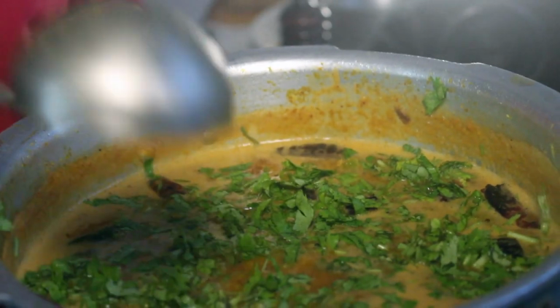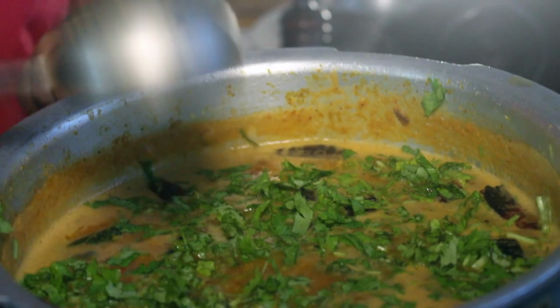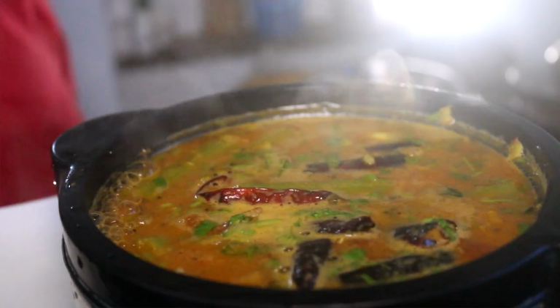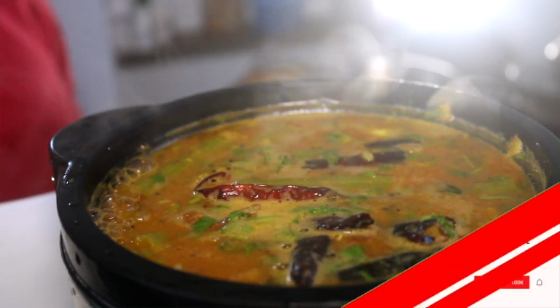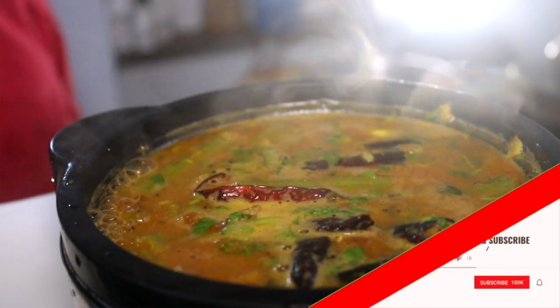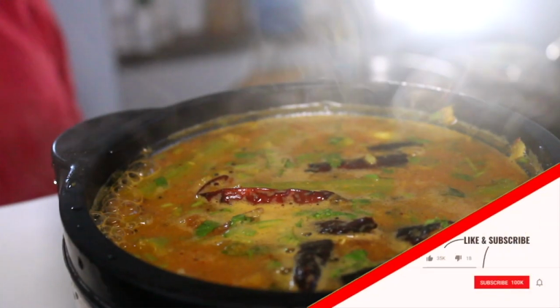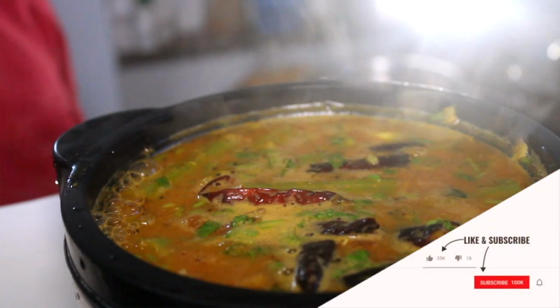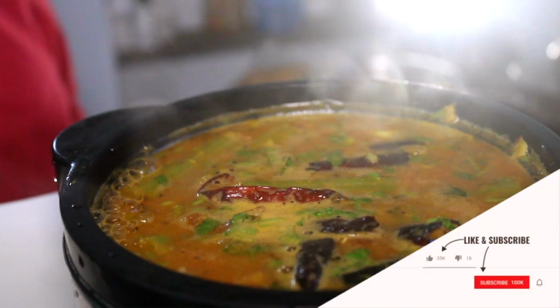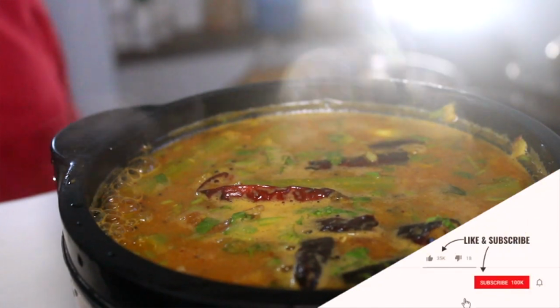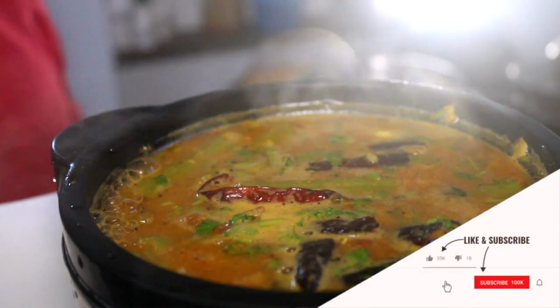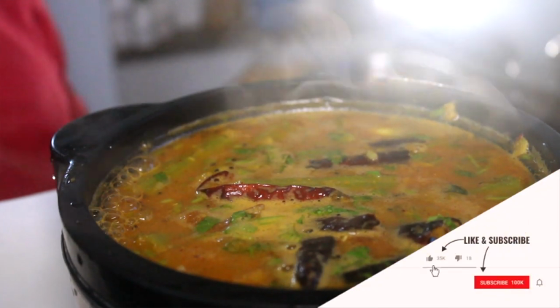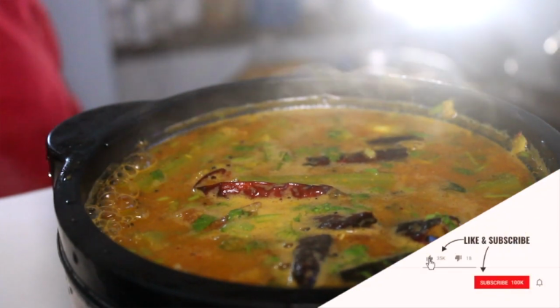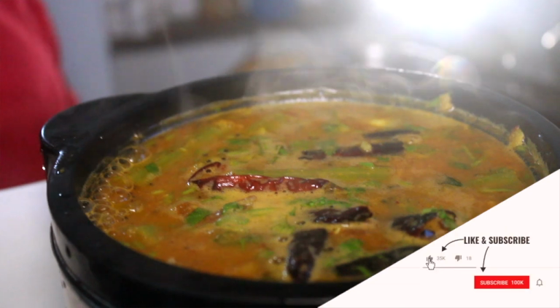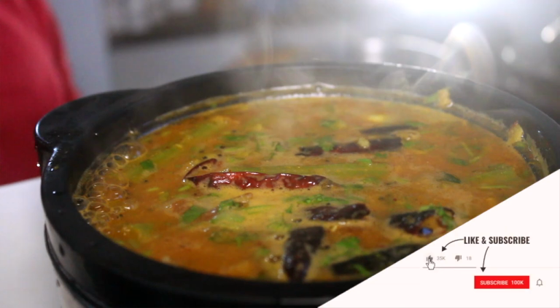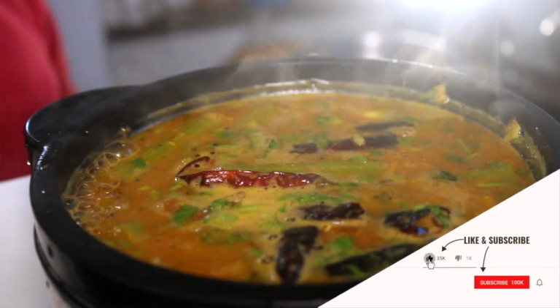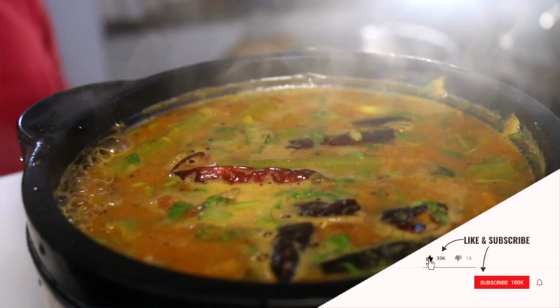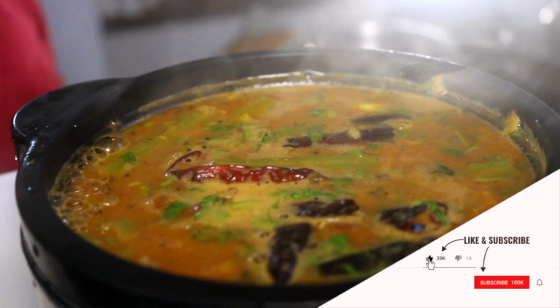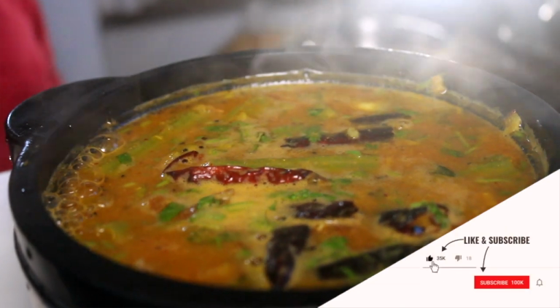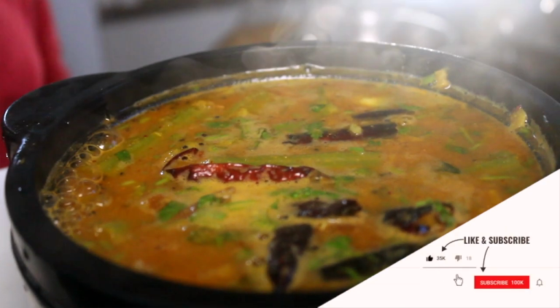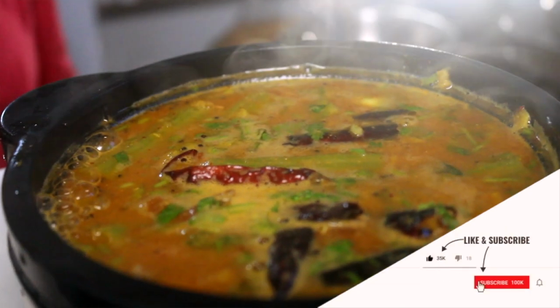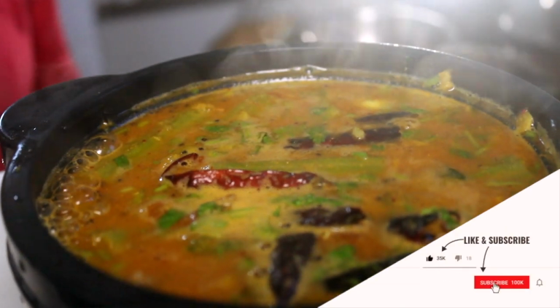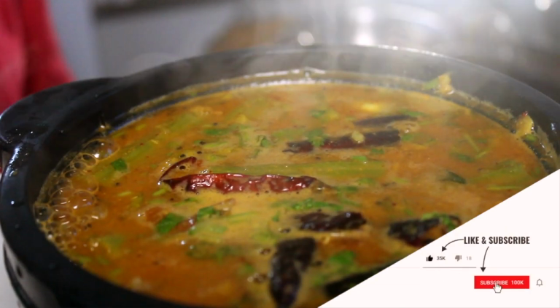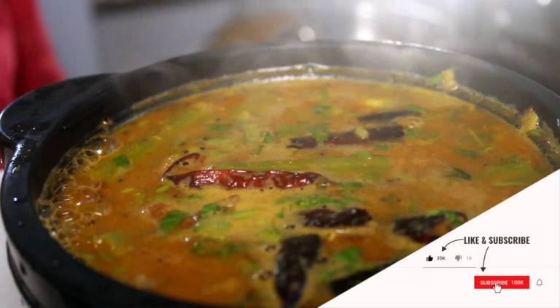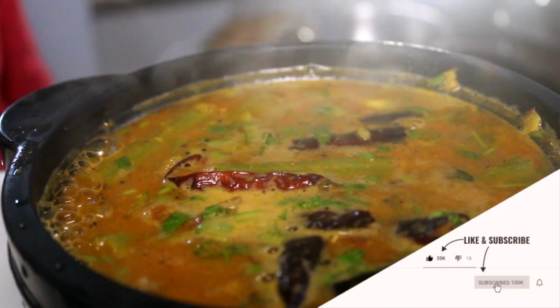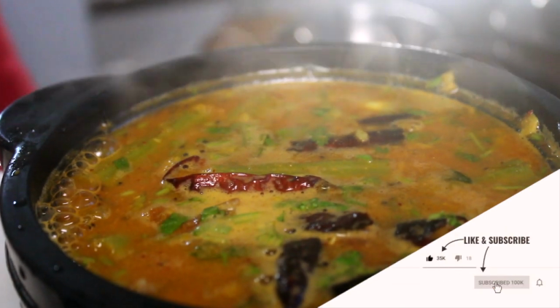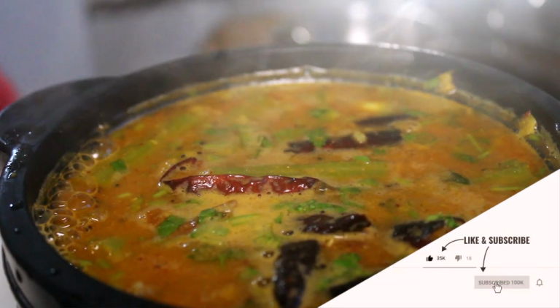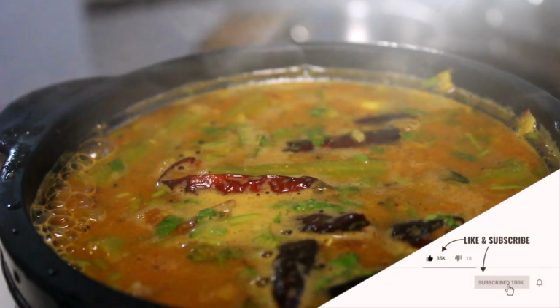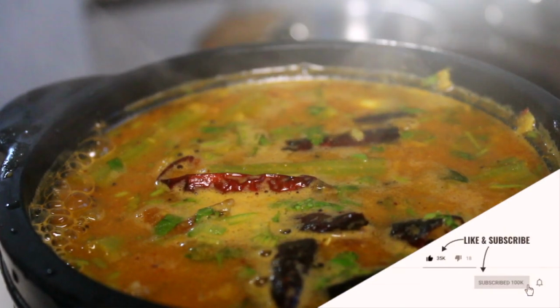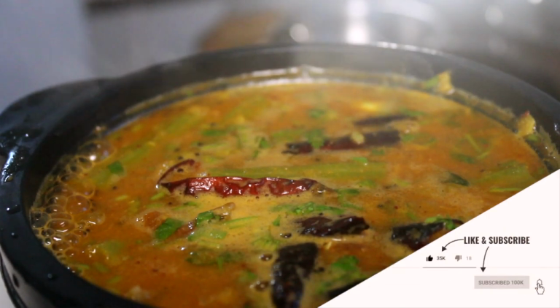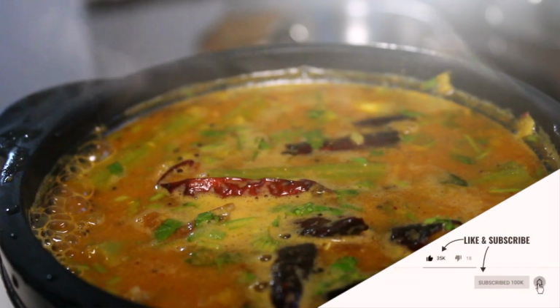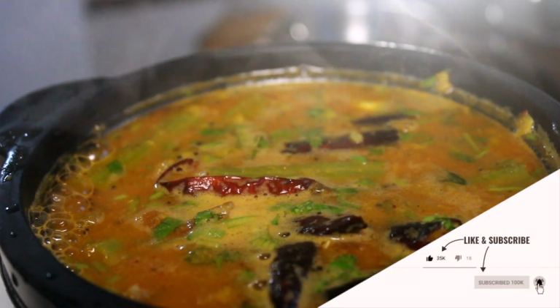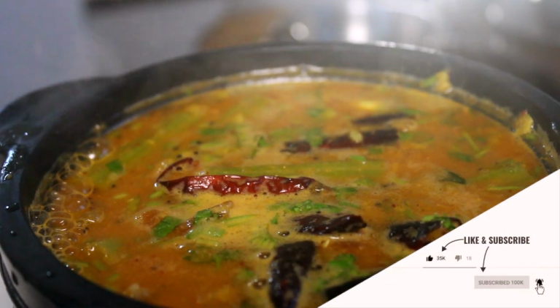Please do not cook until you eat. If you have done this, please give me a comment and subscribe.